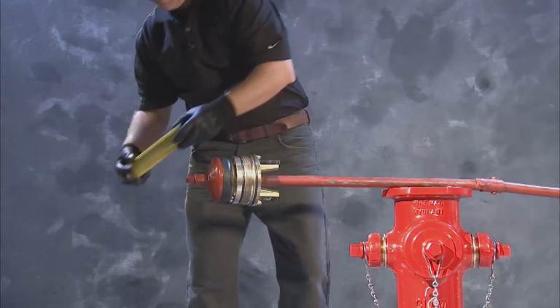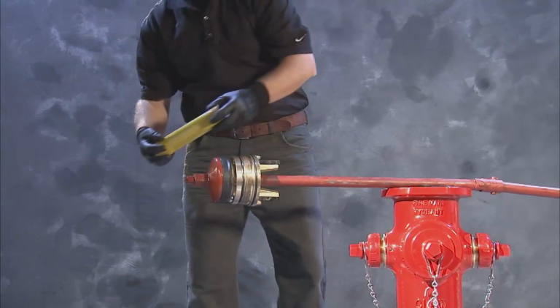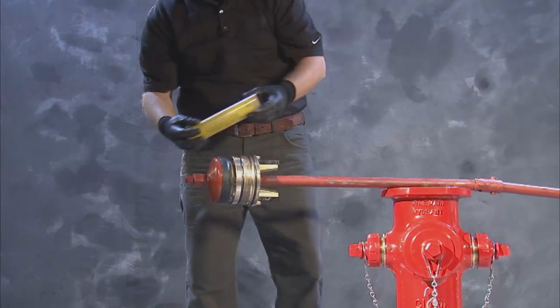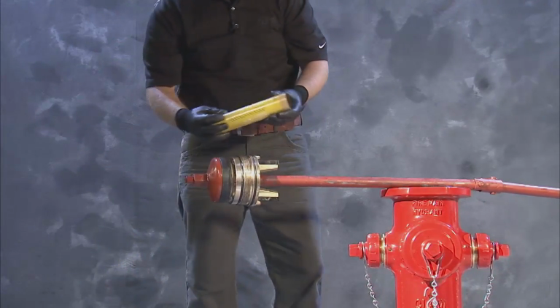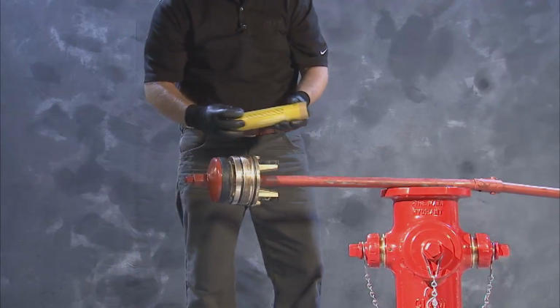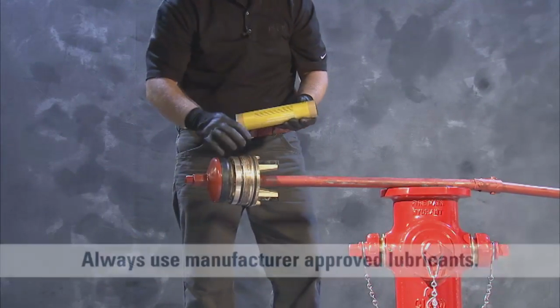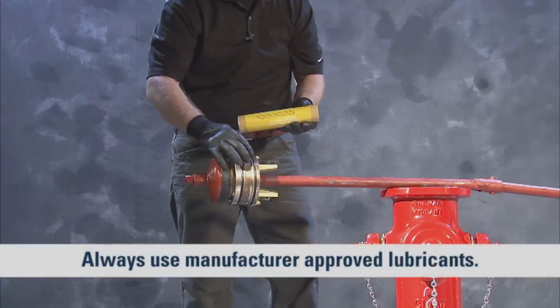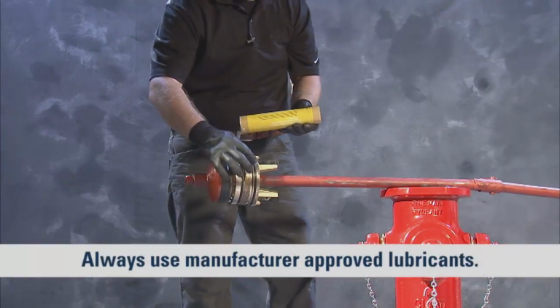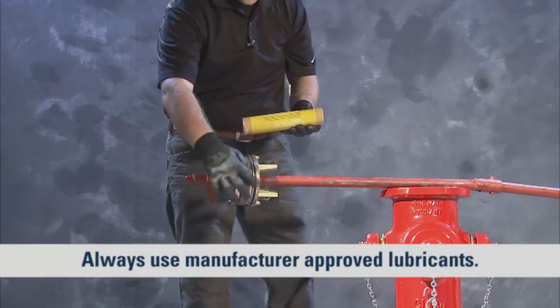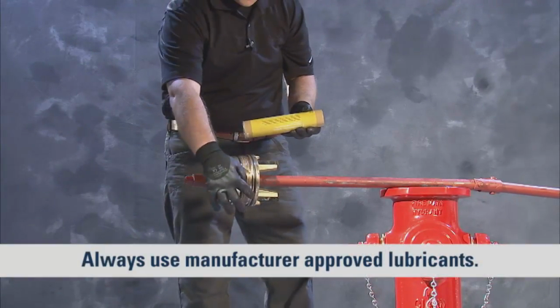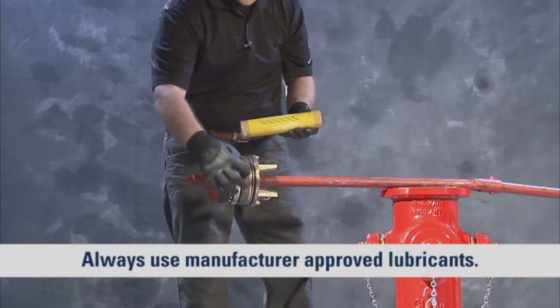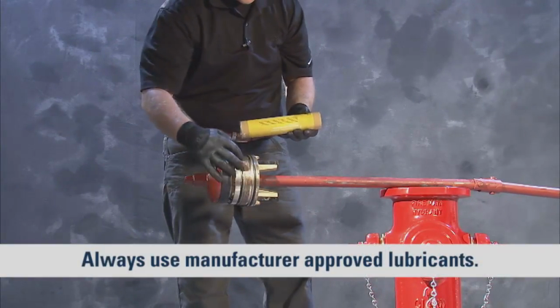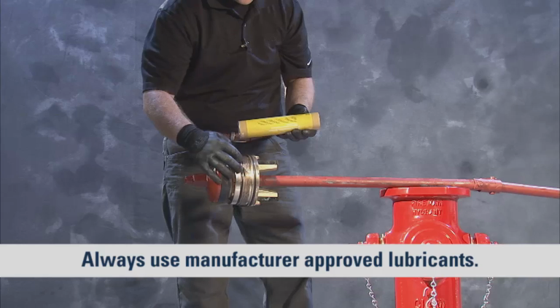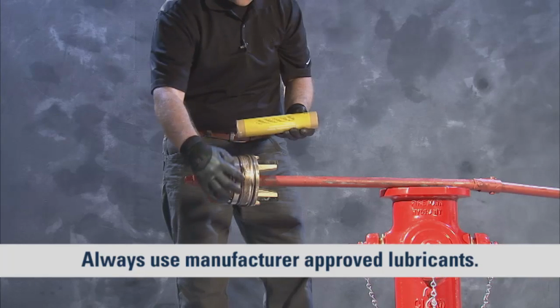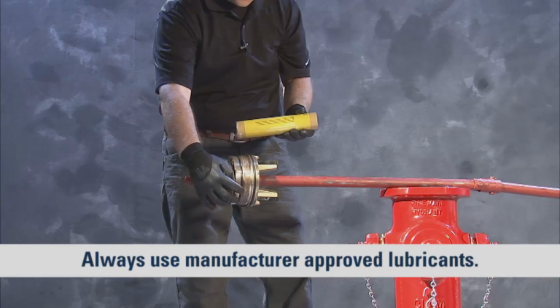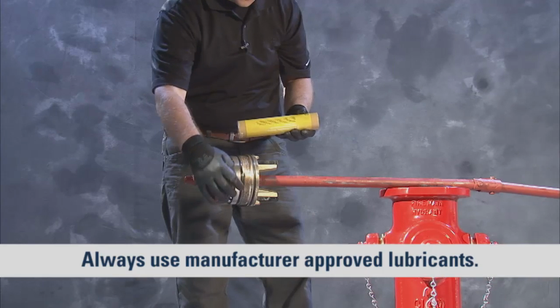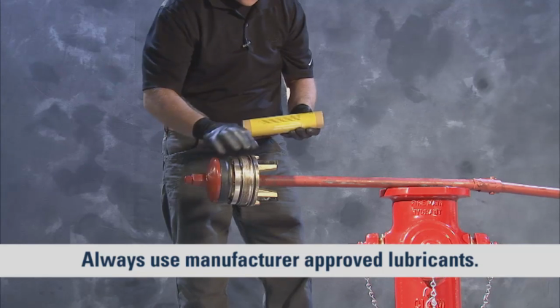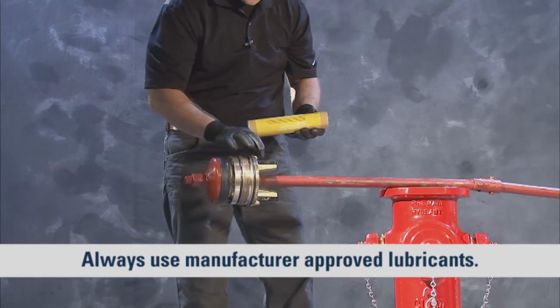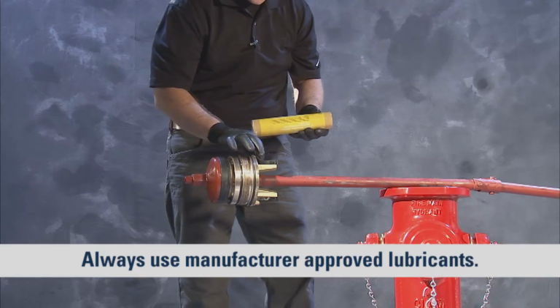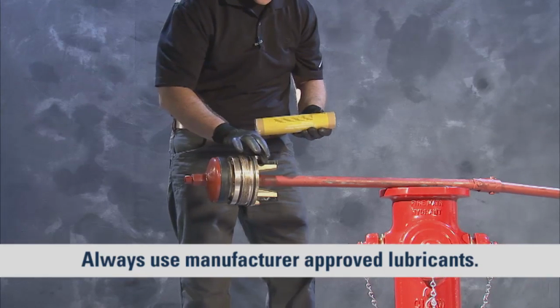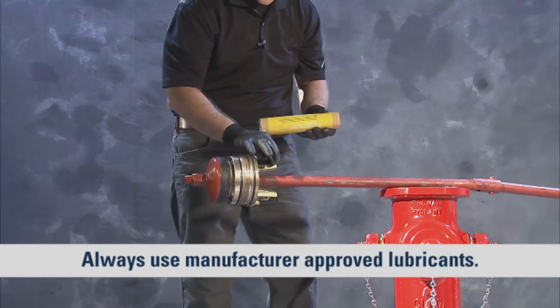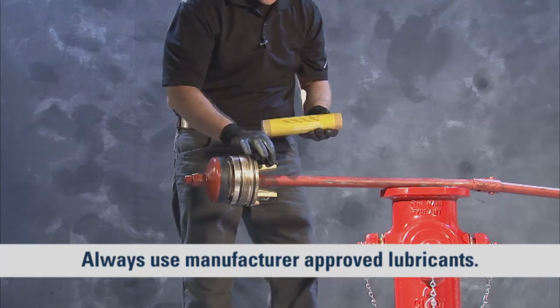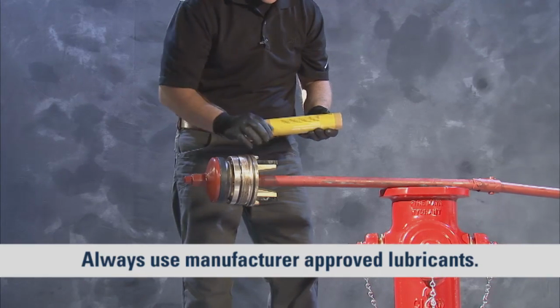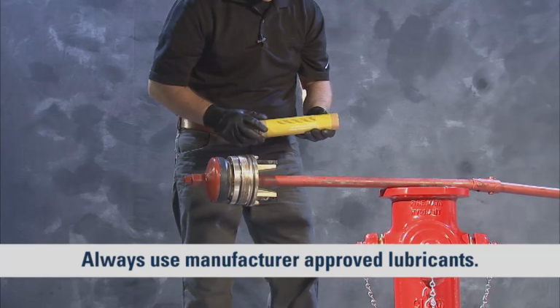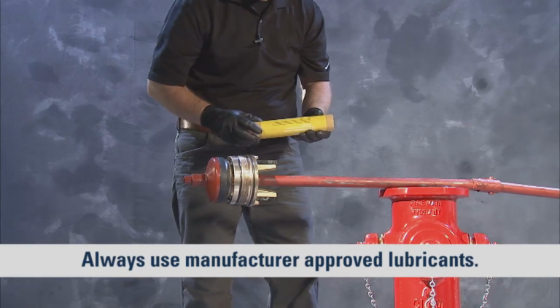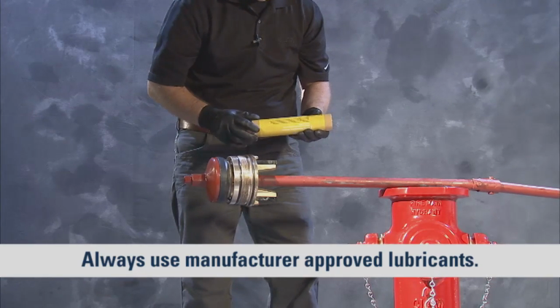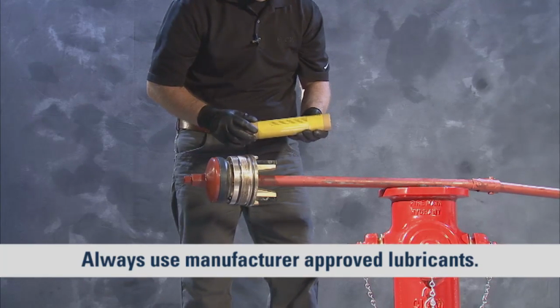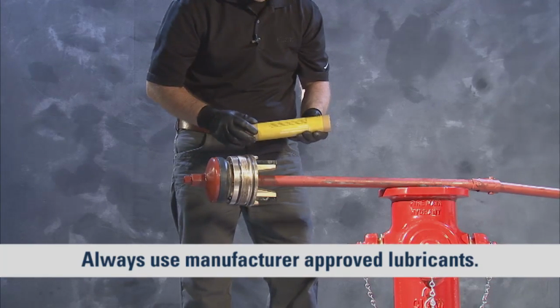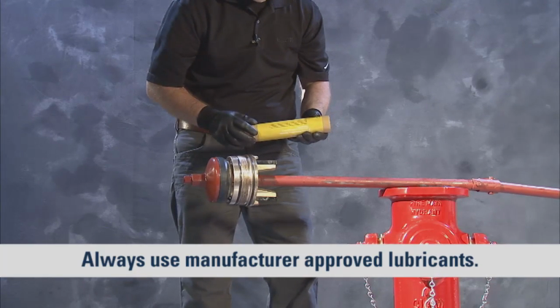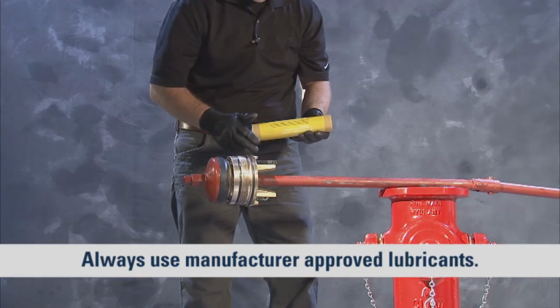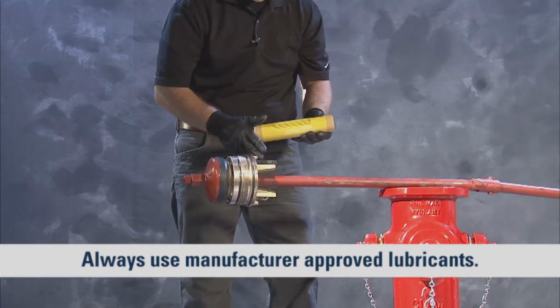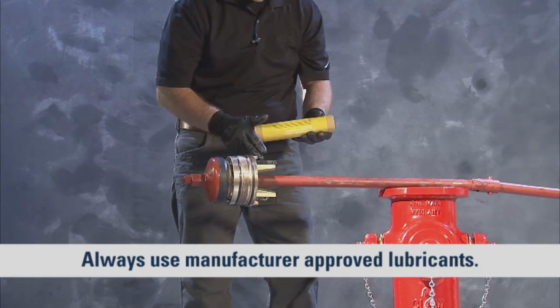Next, generously lubricate the O-rings and the drain valve facings of the upper valve plate.